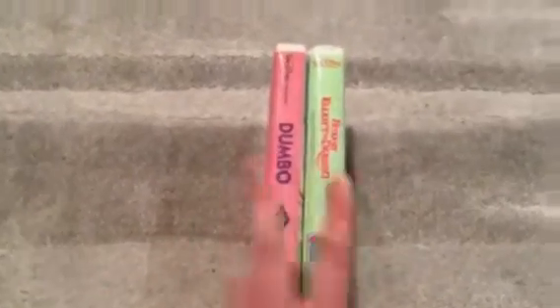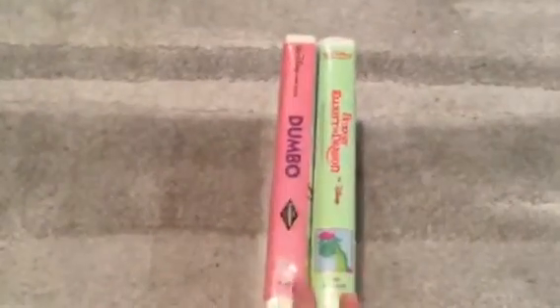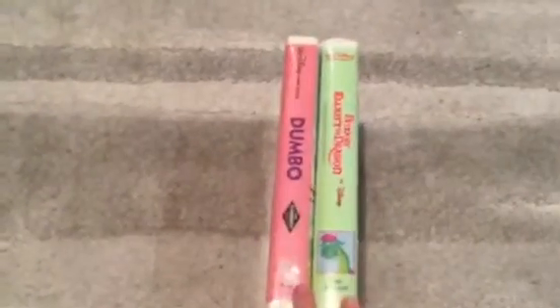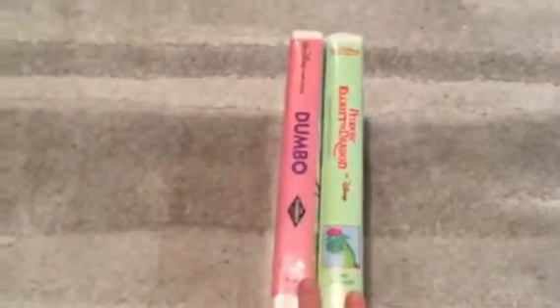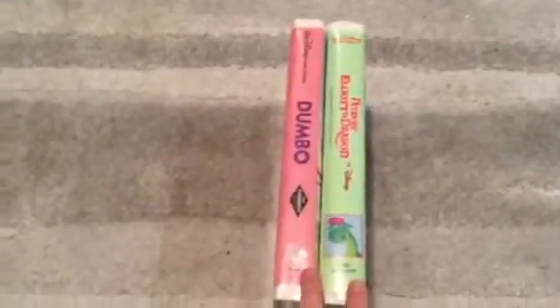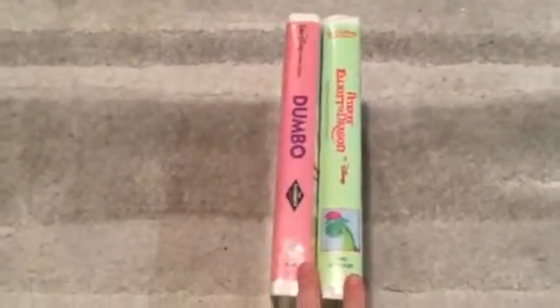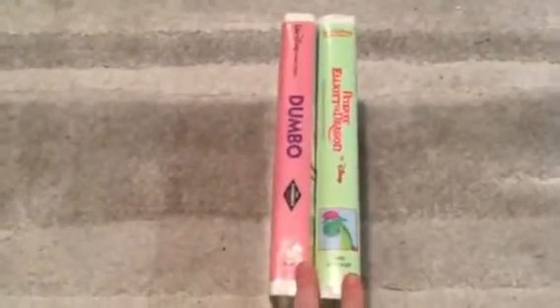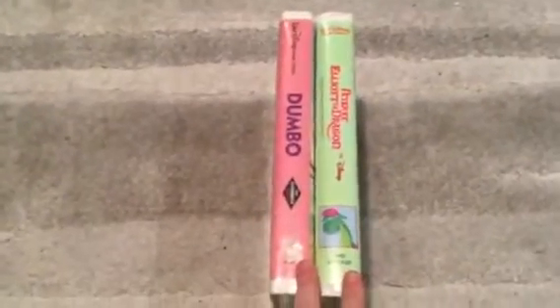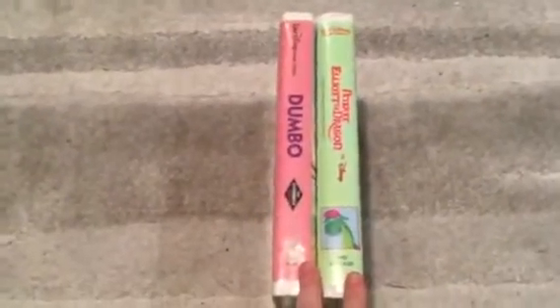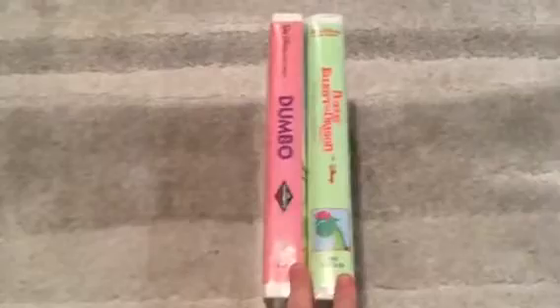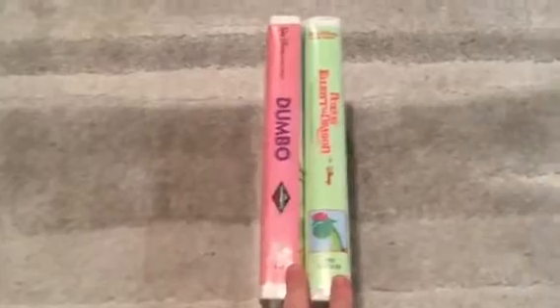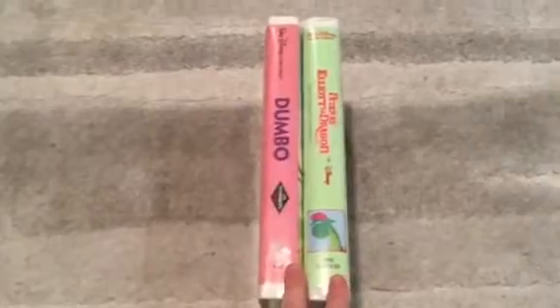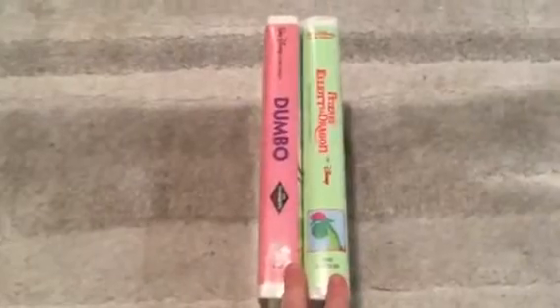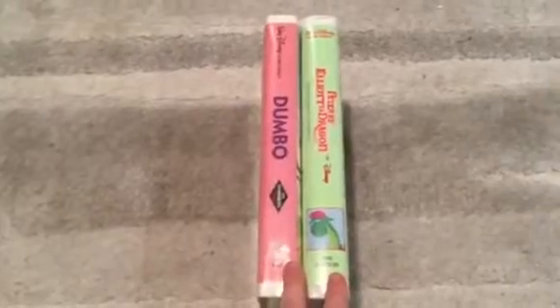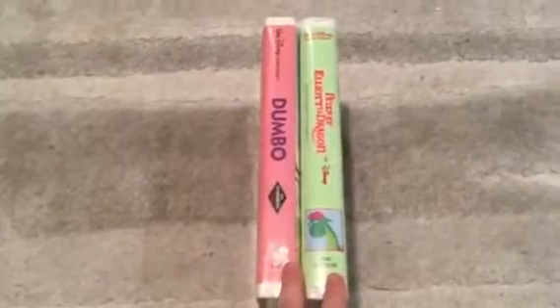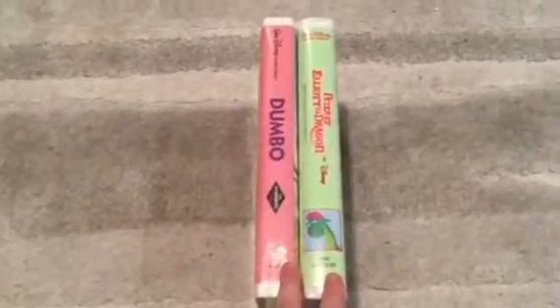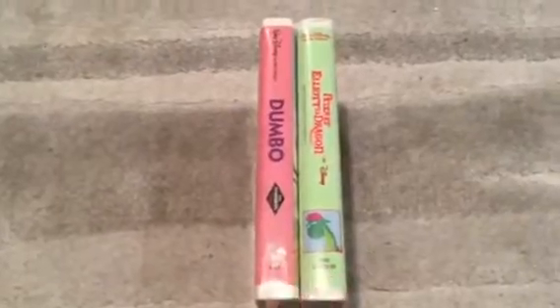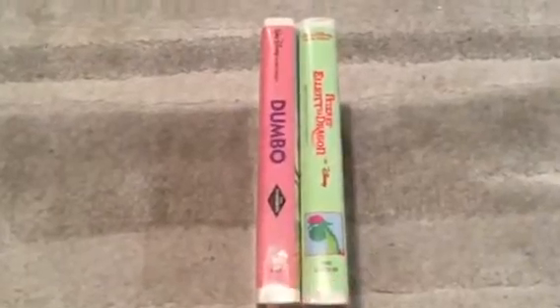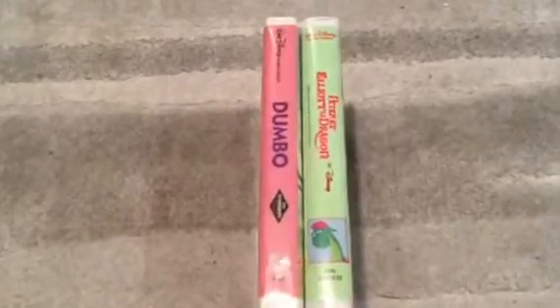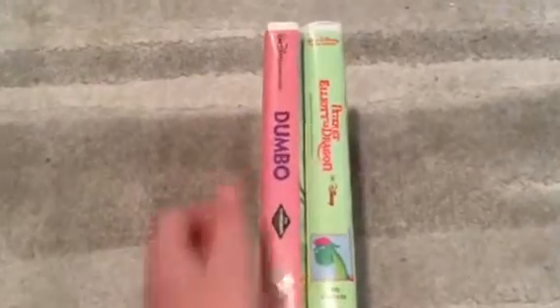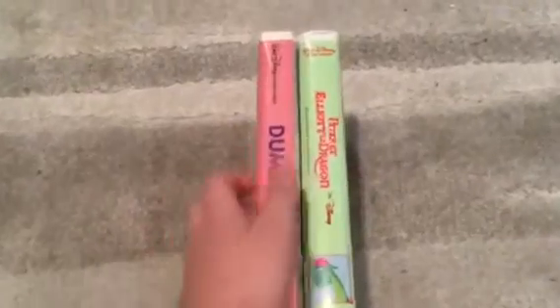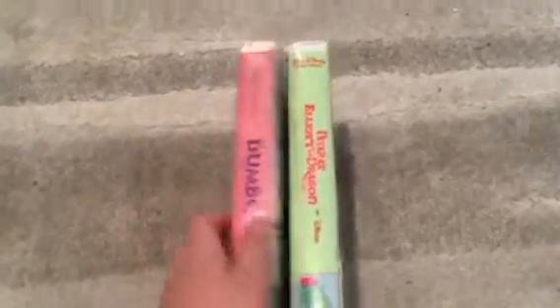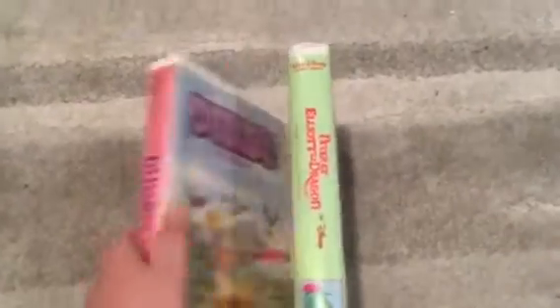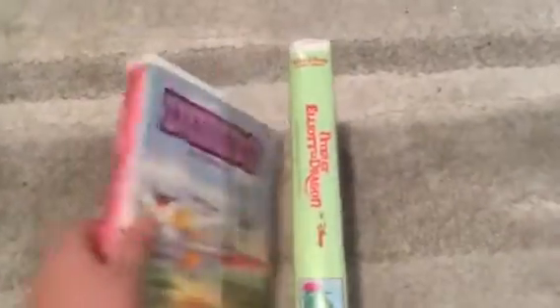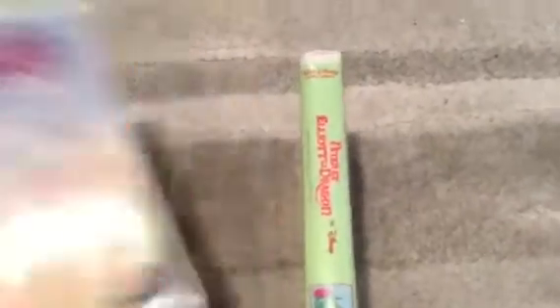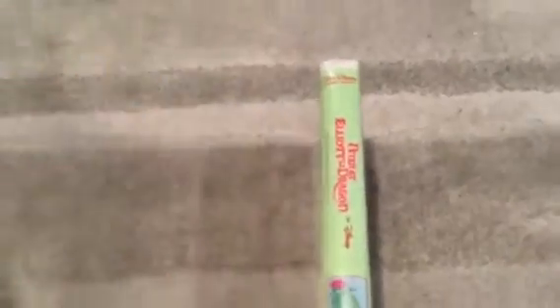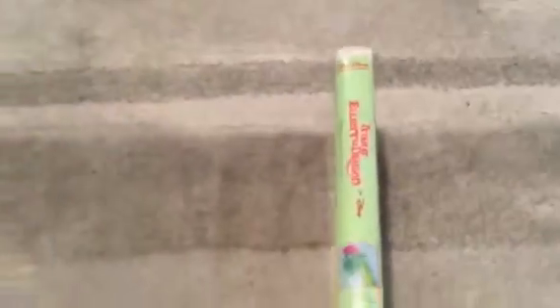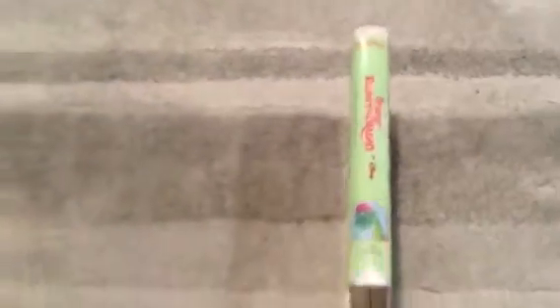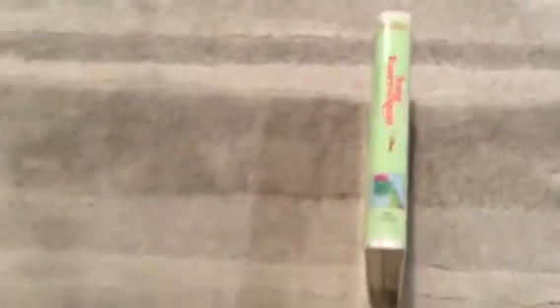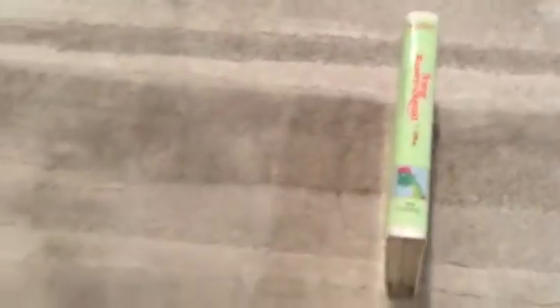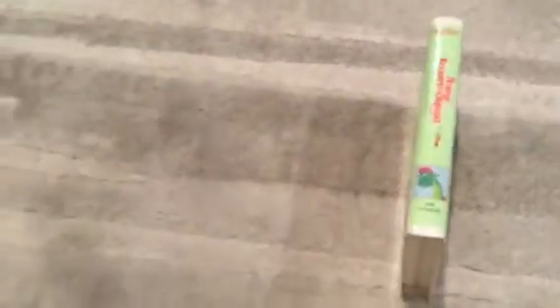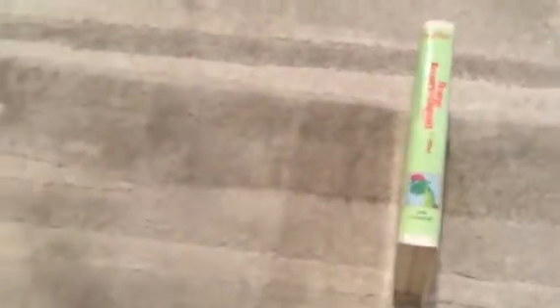I got two tapes today that came in the mail from eBay. Here's the first one.